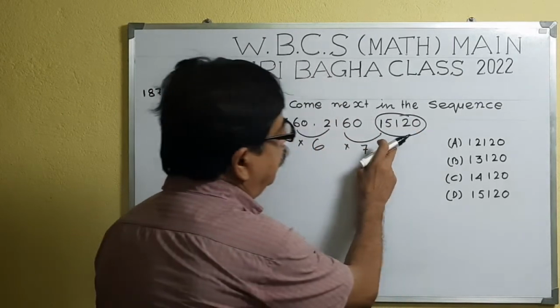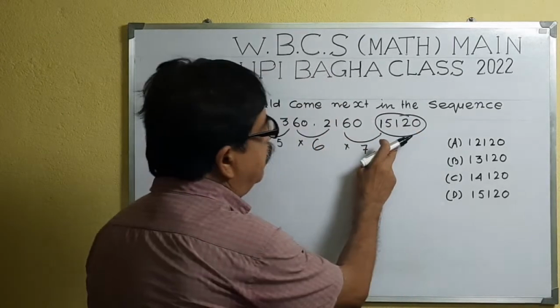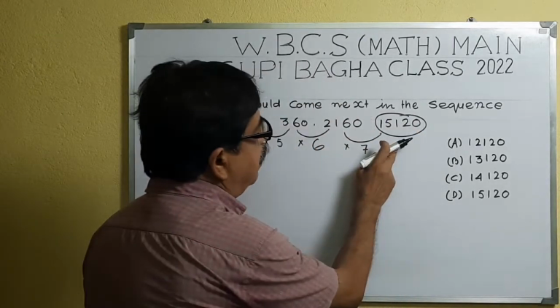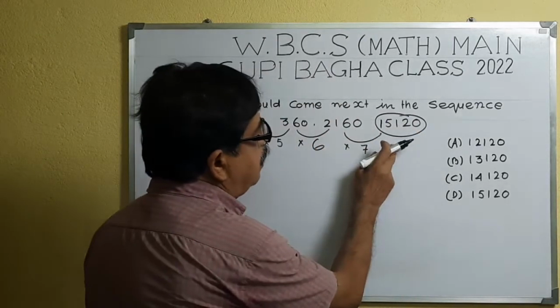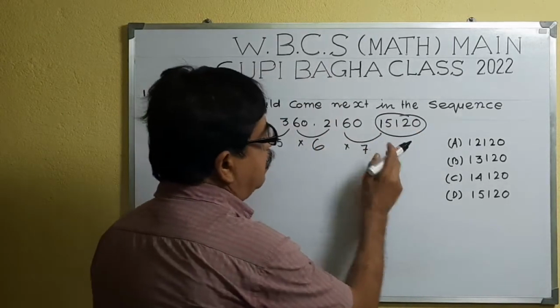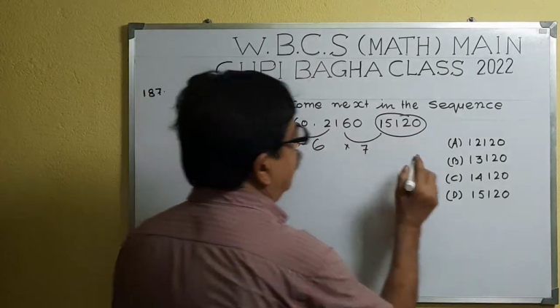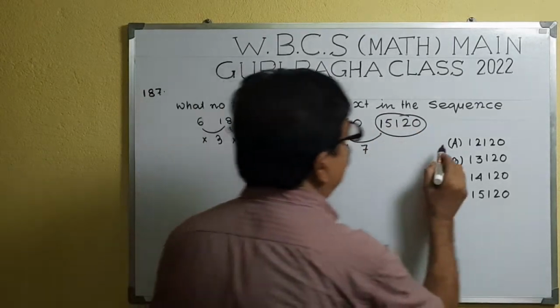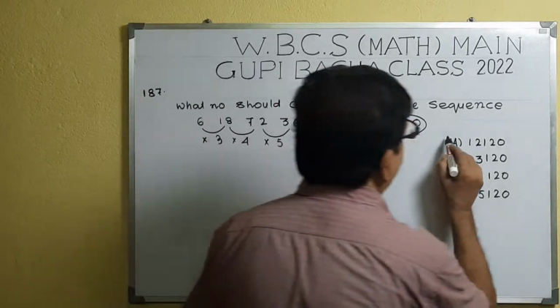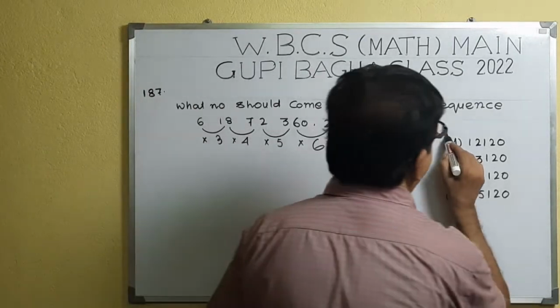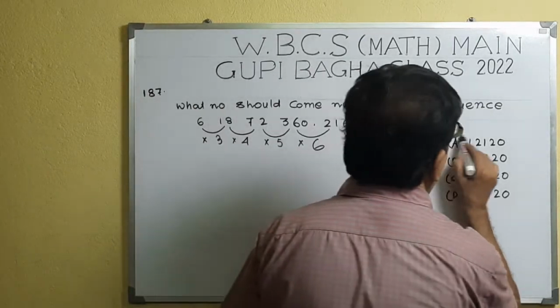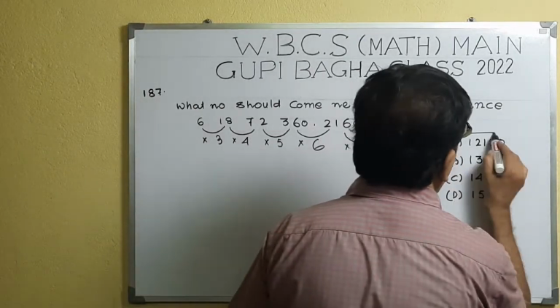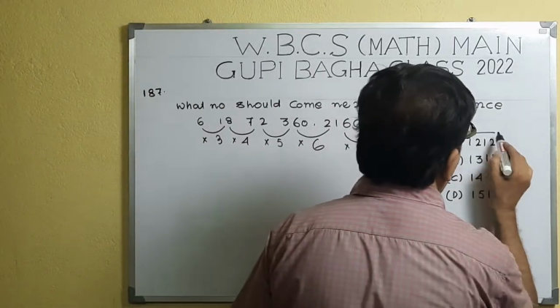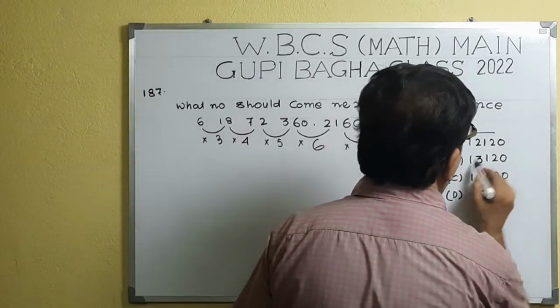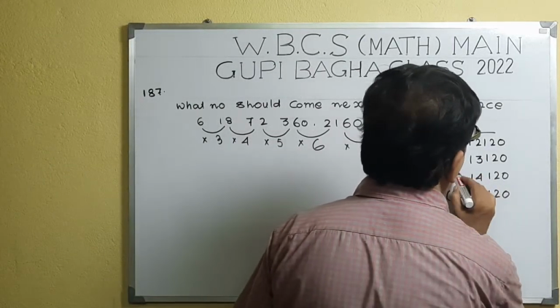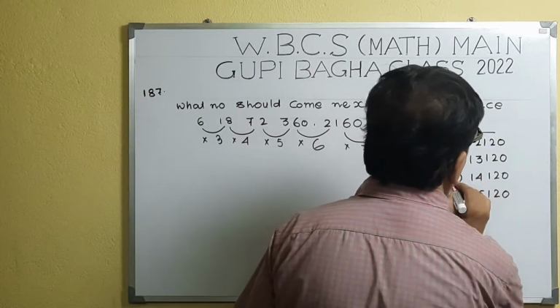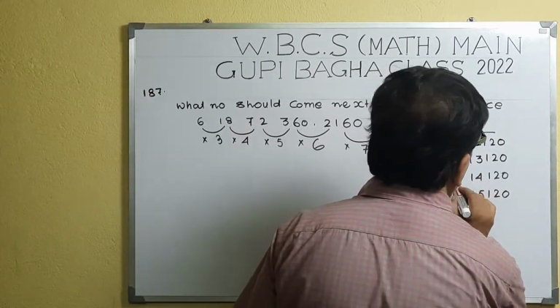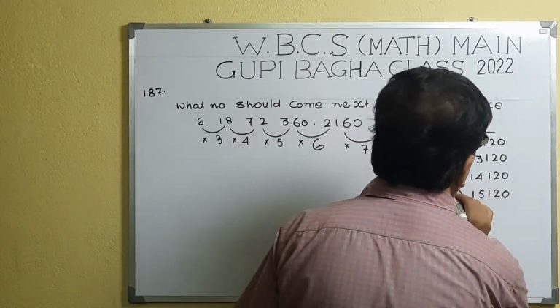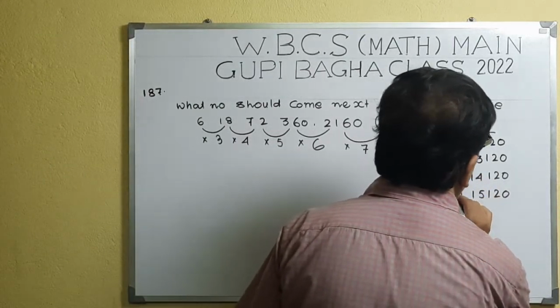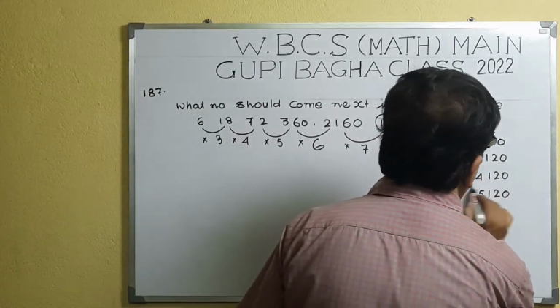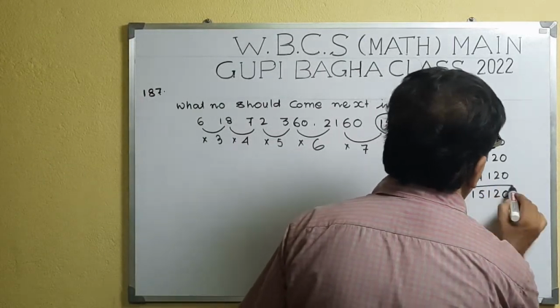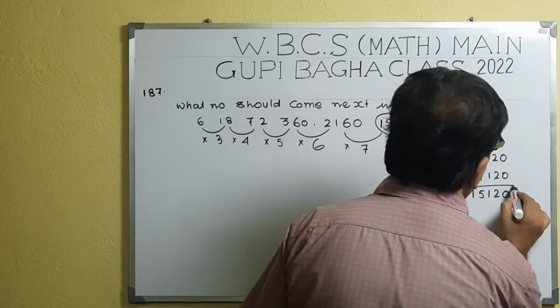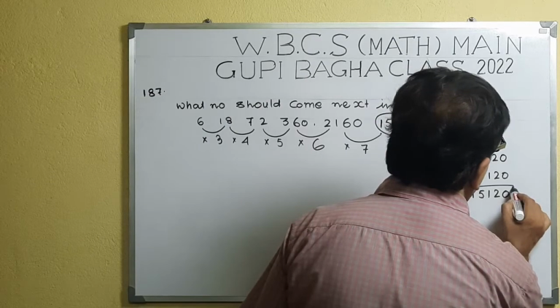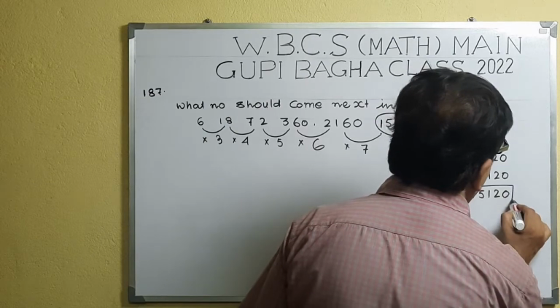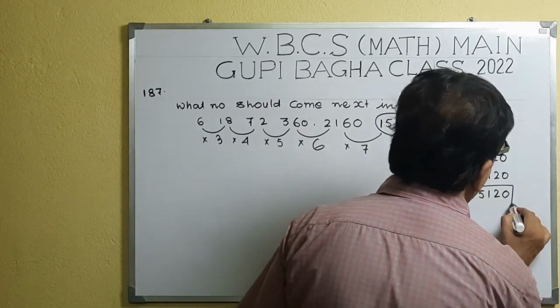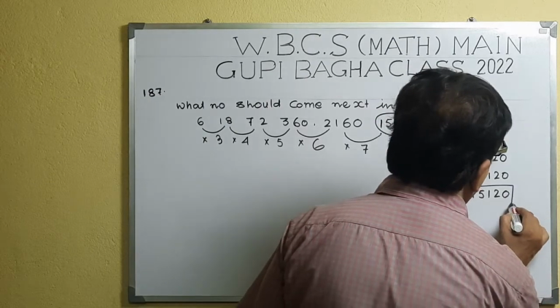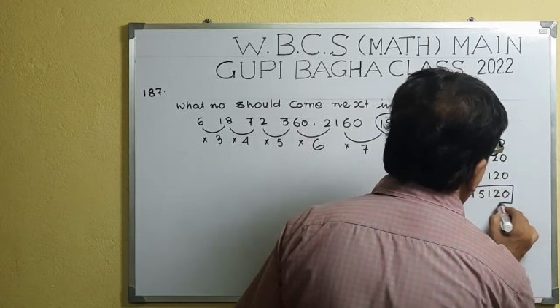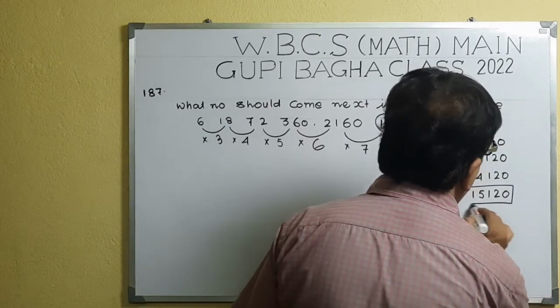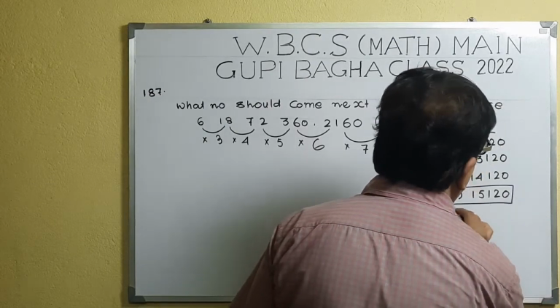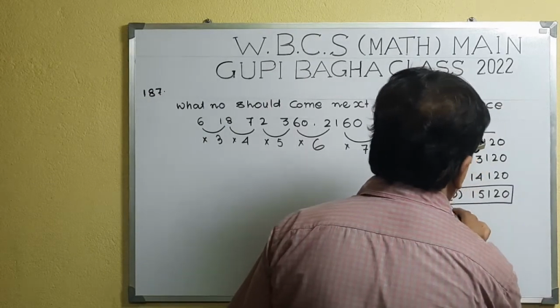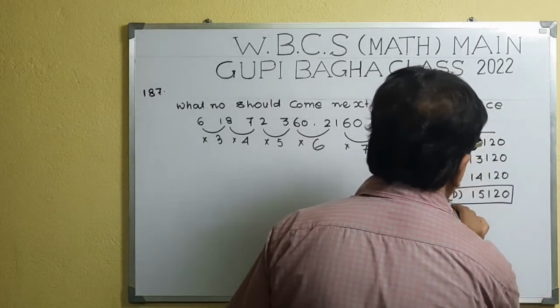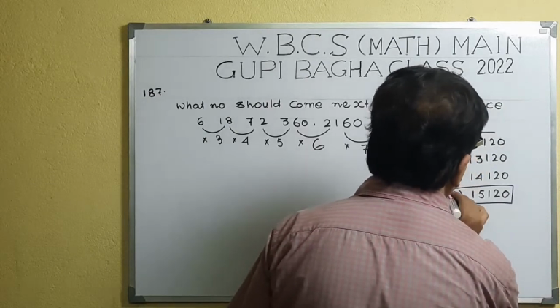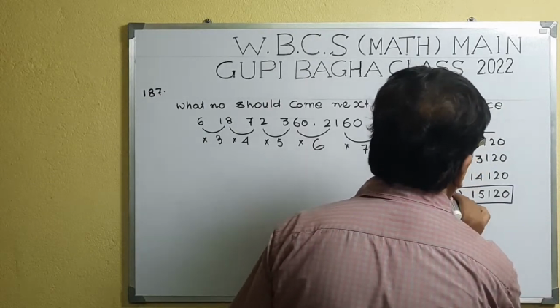This is the right answer. The correct option is 15120.